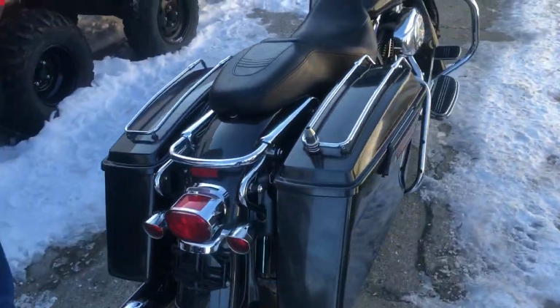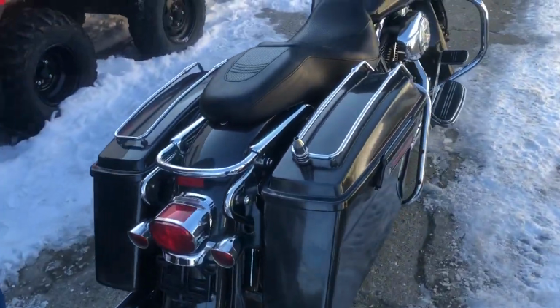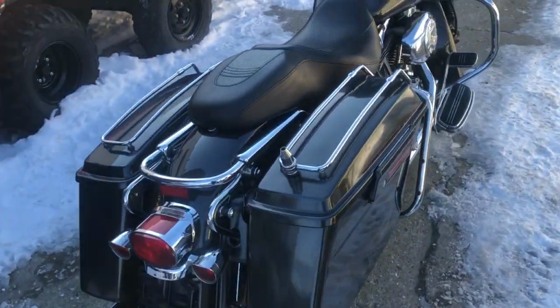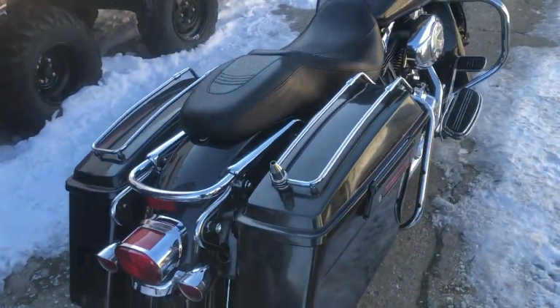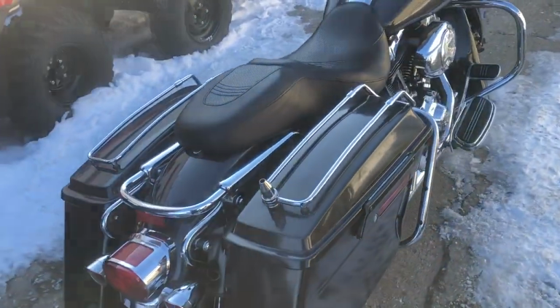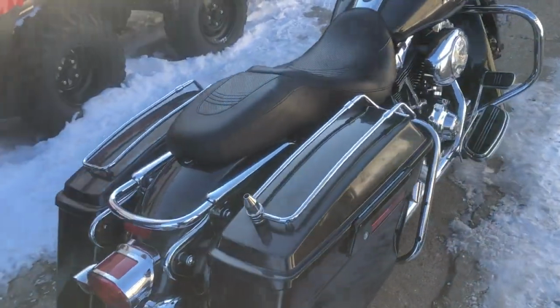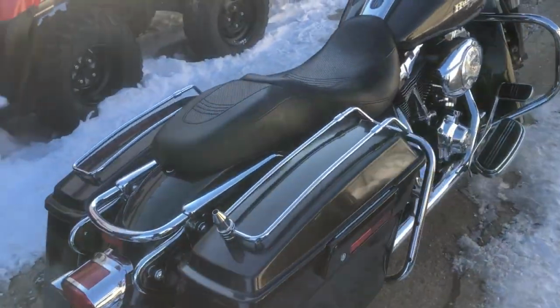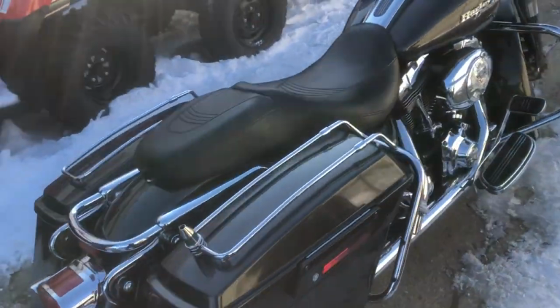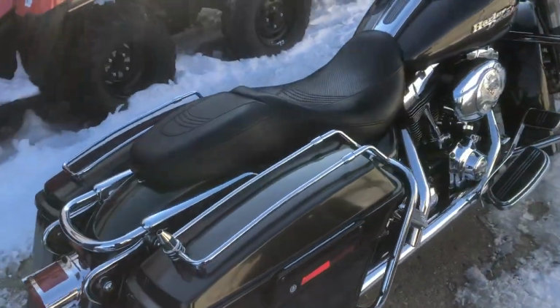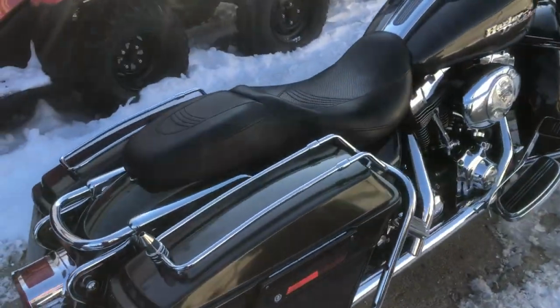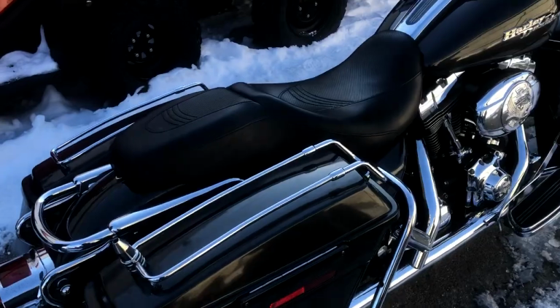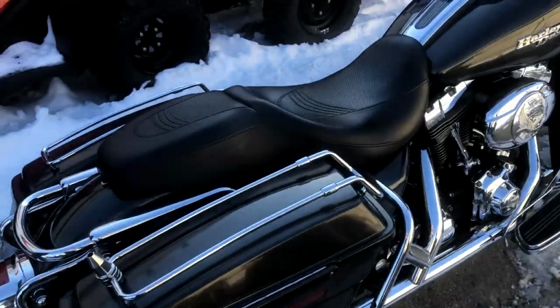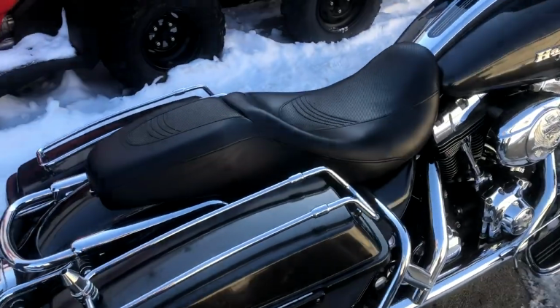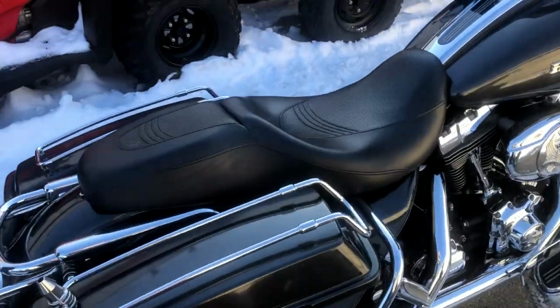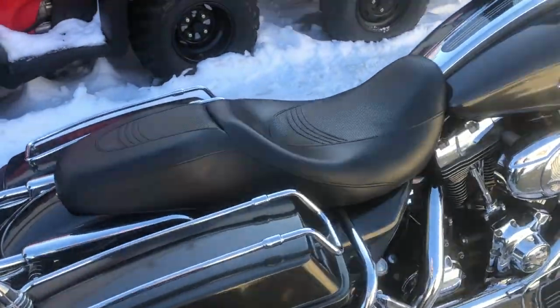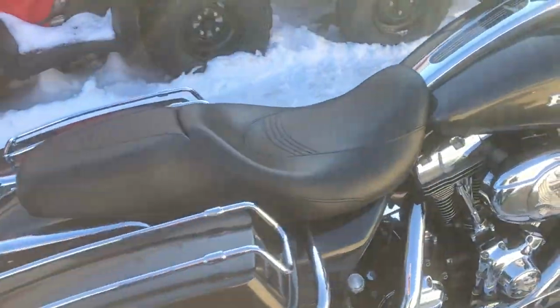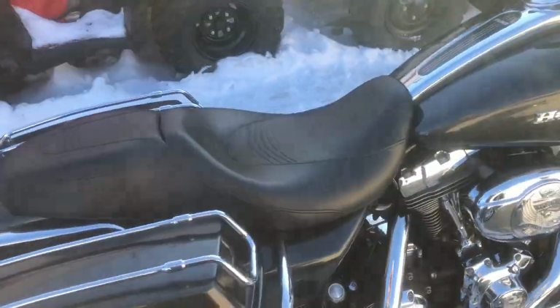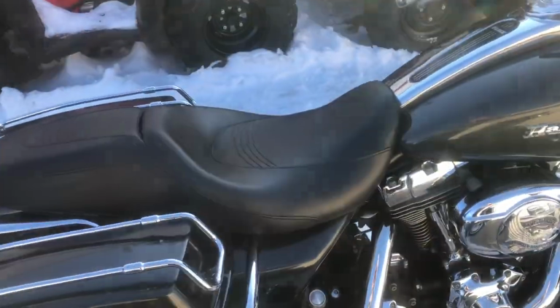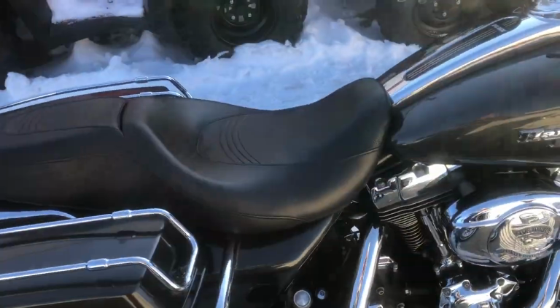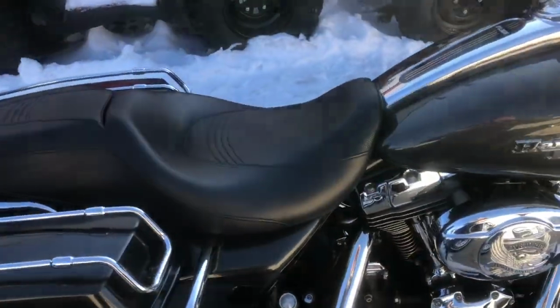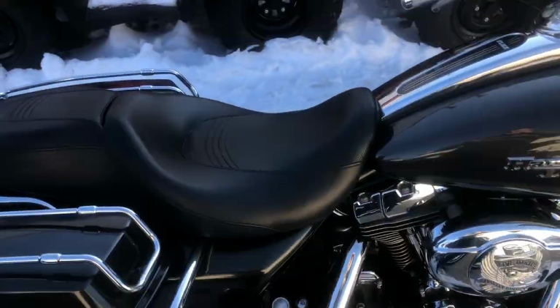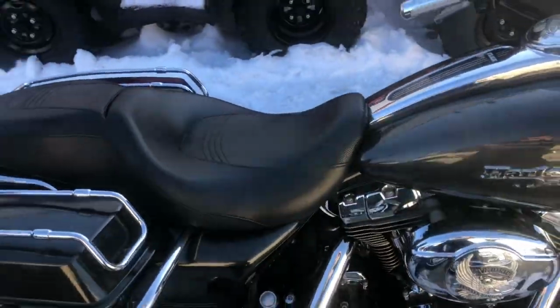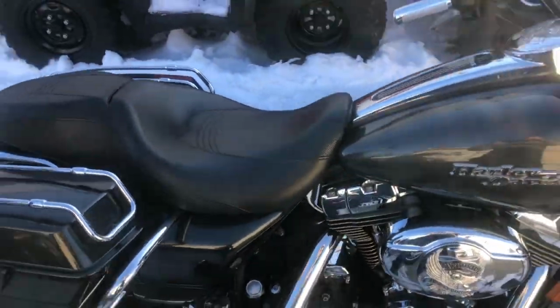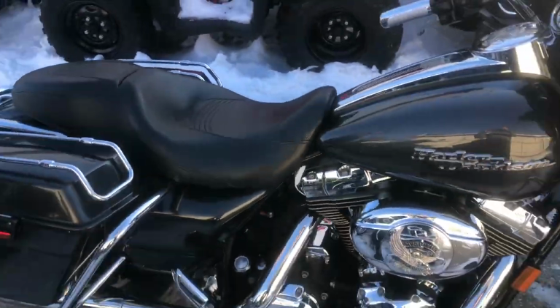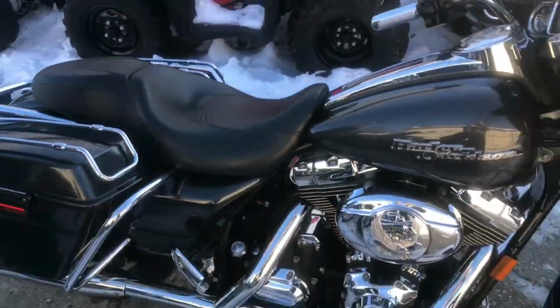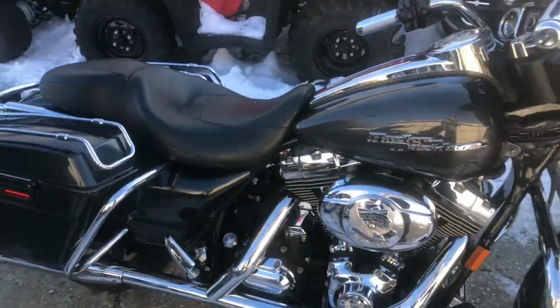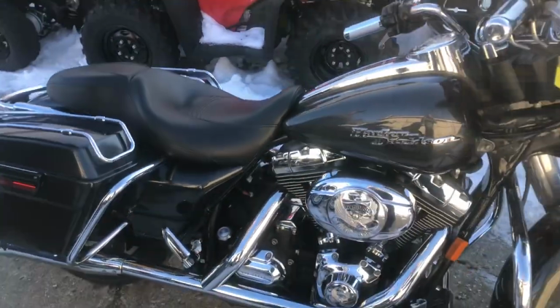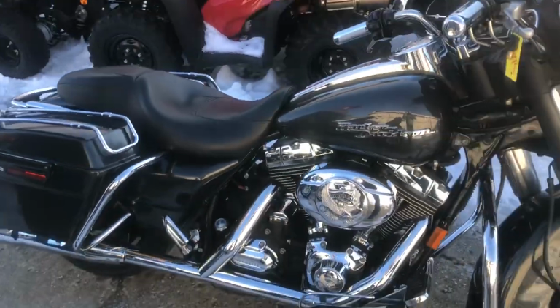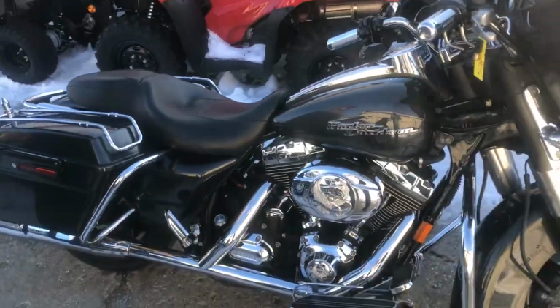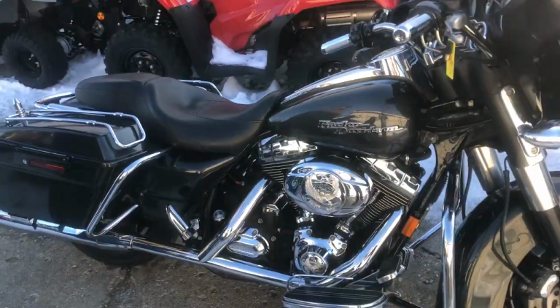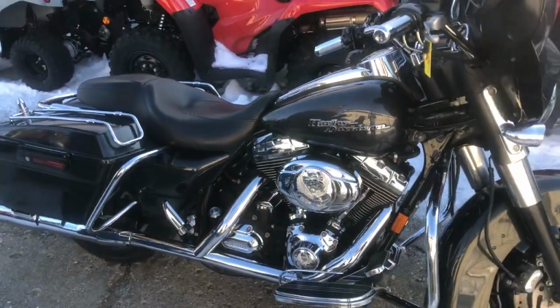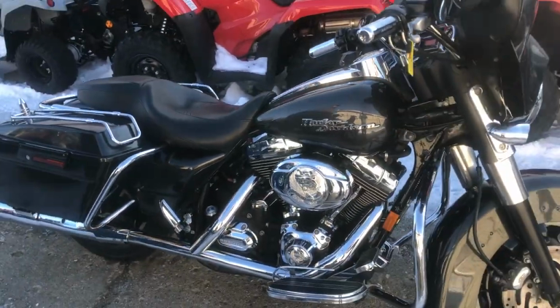It's an 07 Street Glide. Come and get them. 810-648-9500.